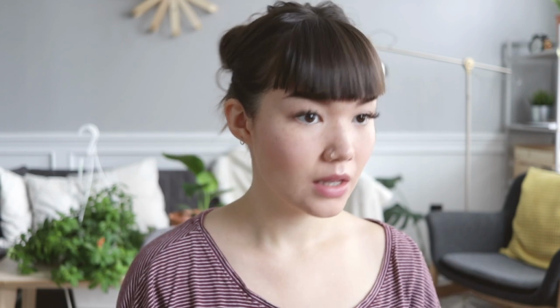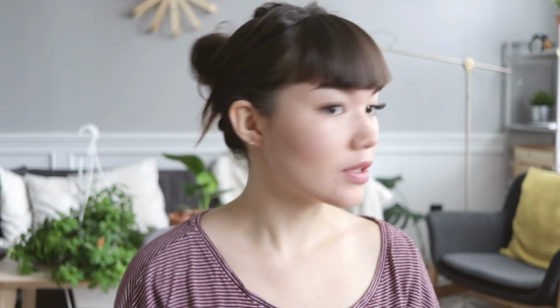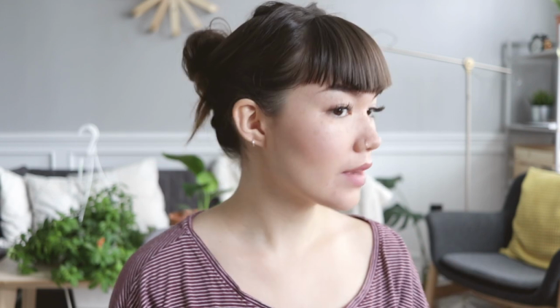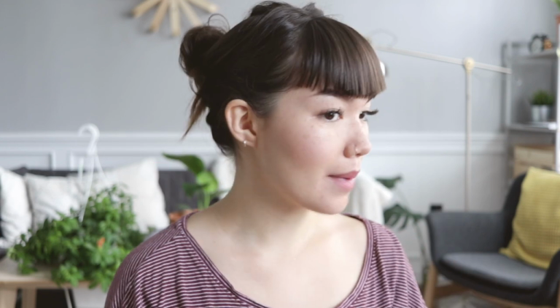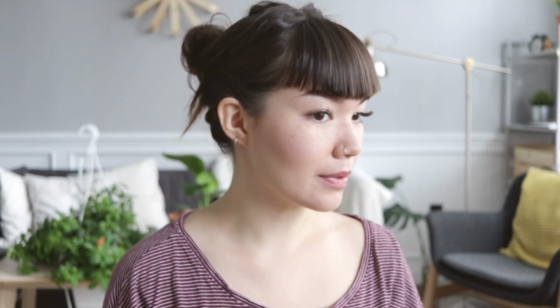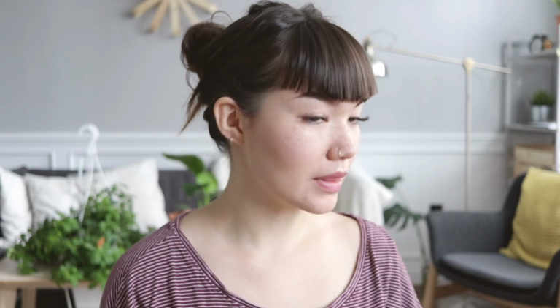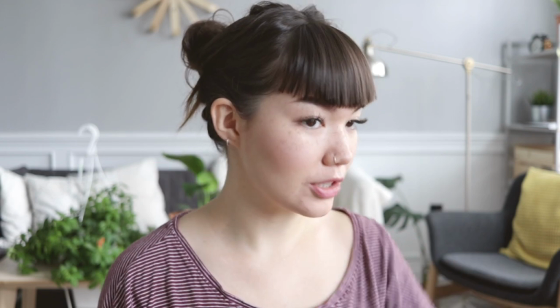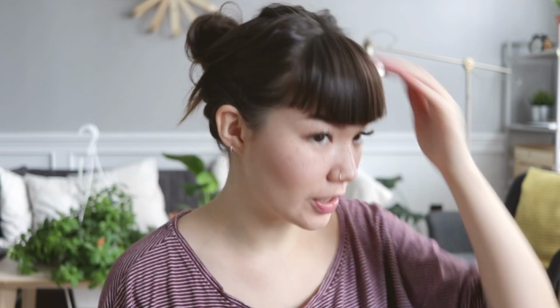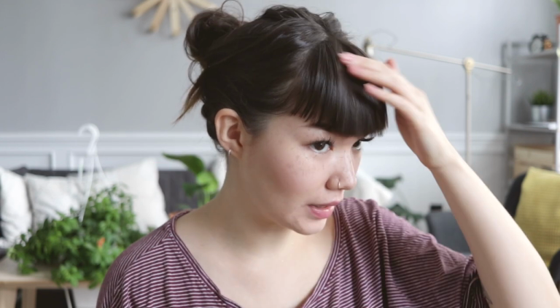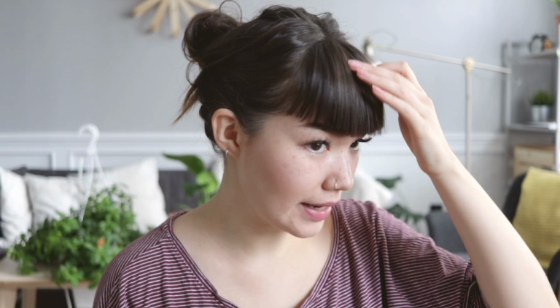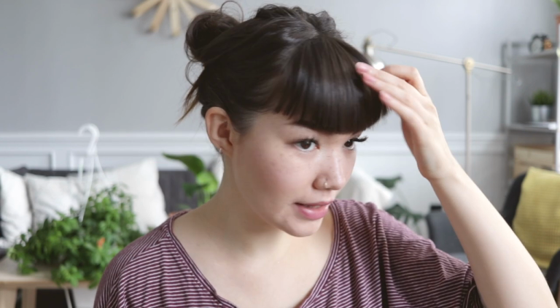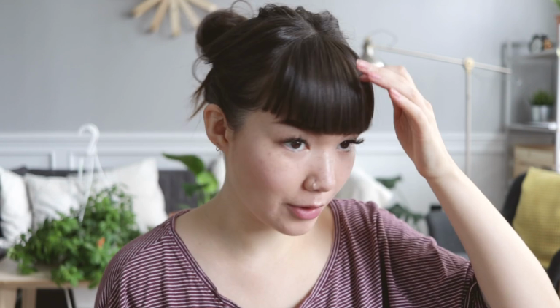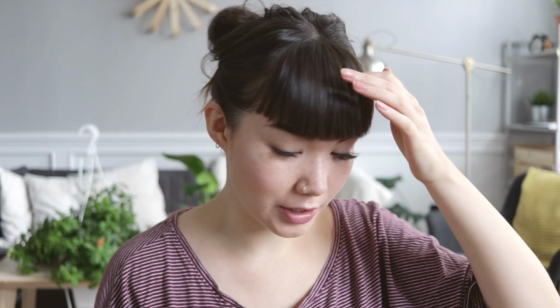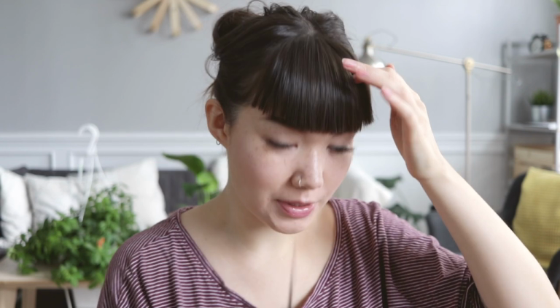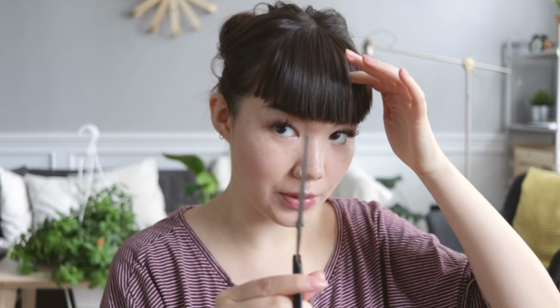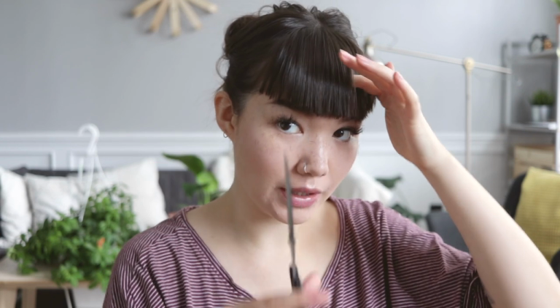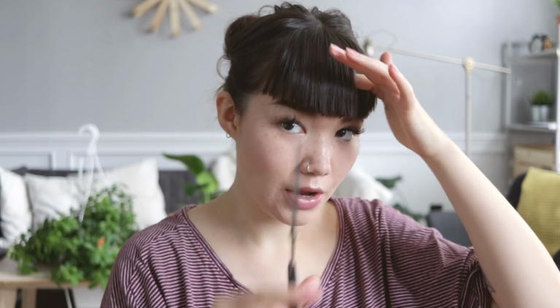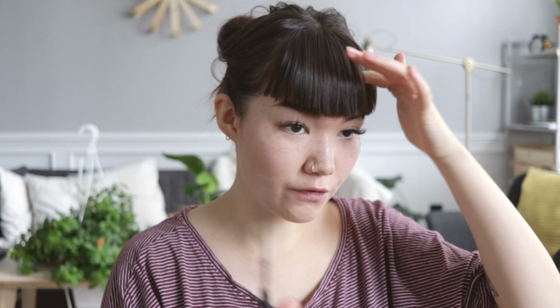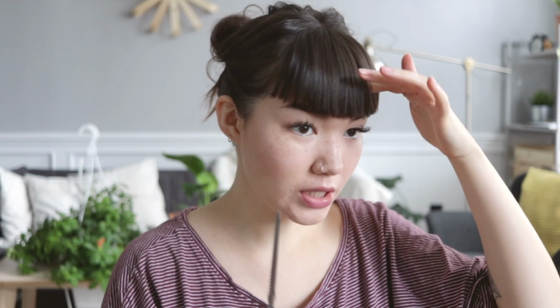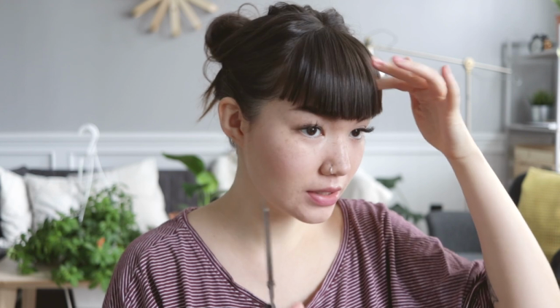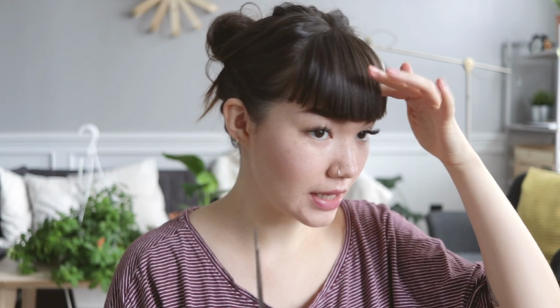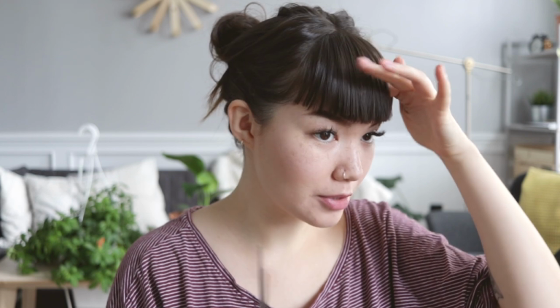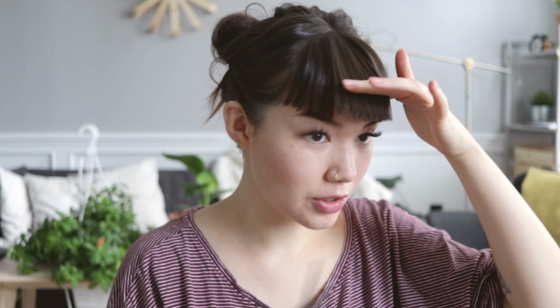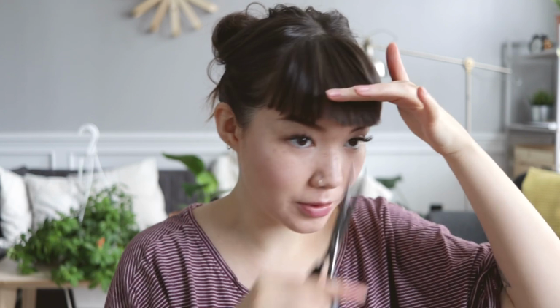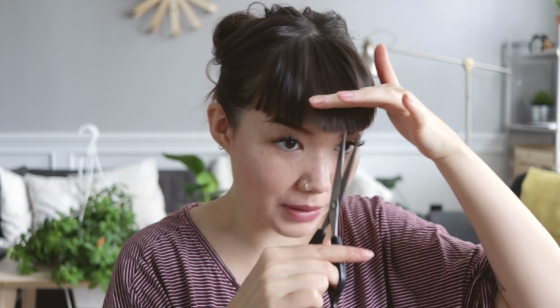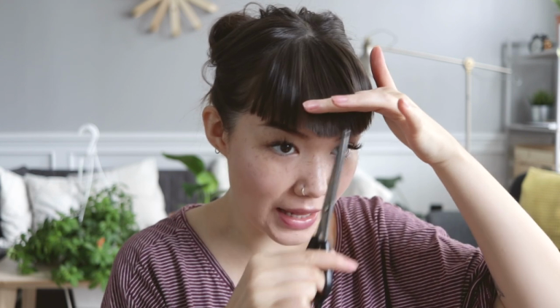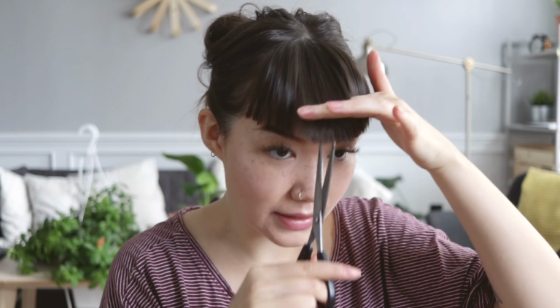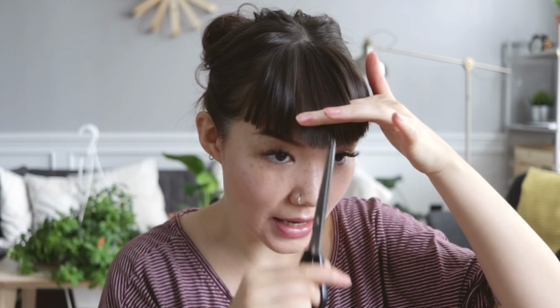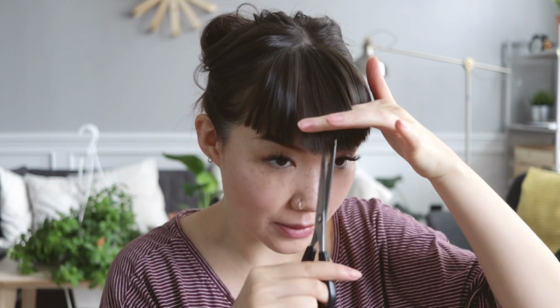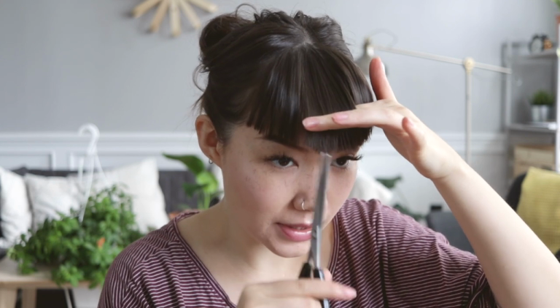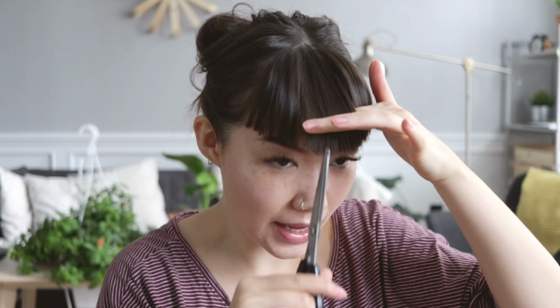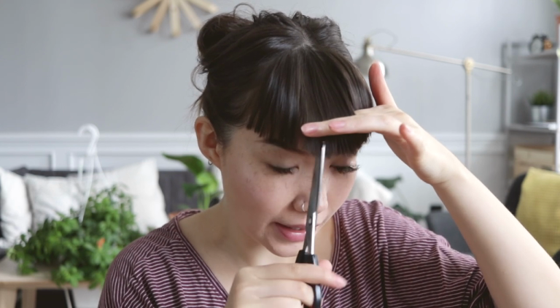So now that I'm happy with the general length, I'm going to be doing vertical snips to blend out the hair.